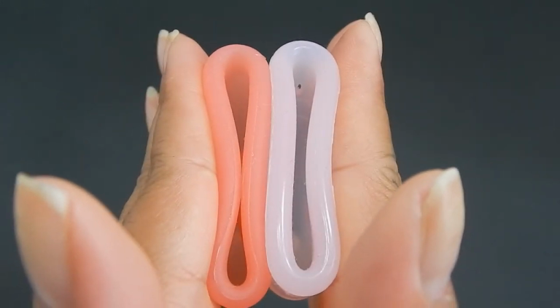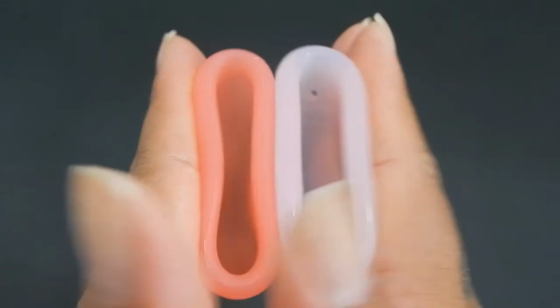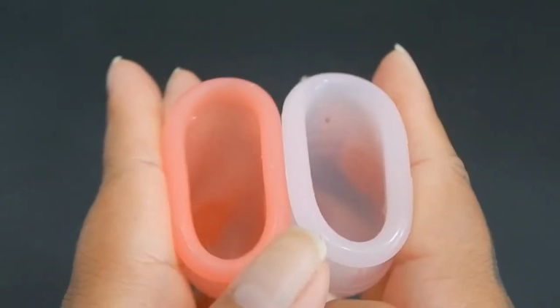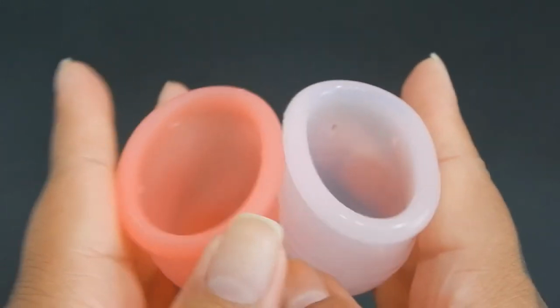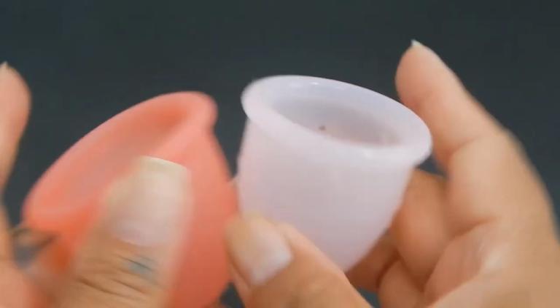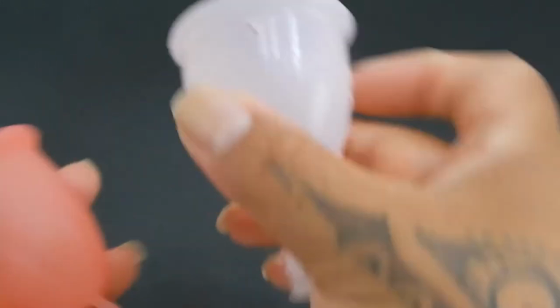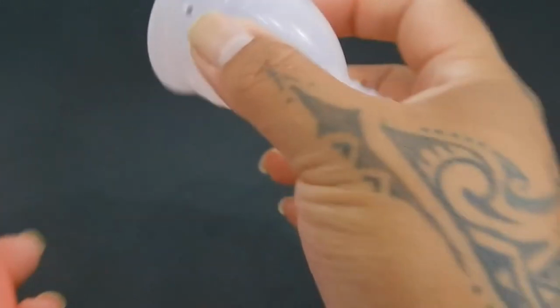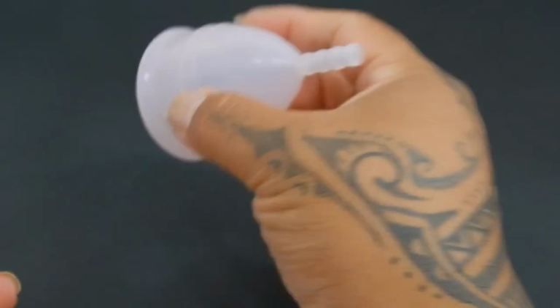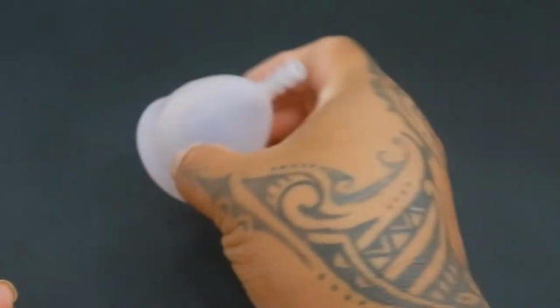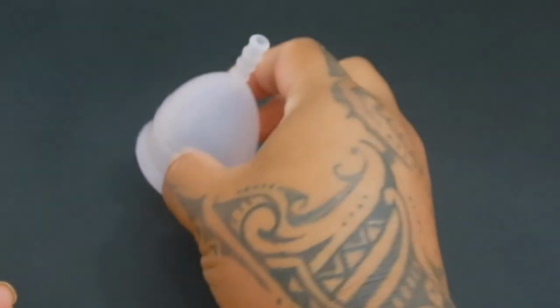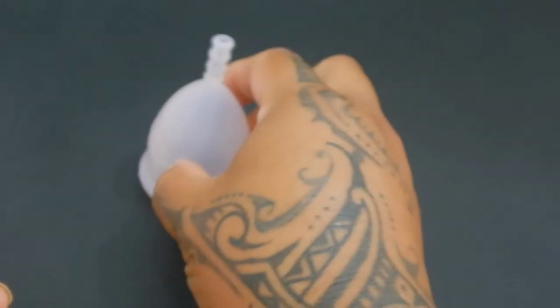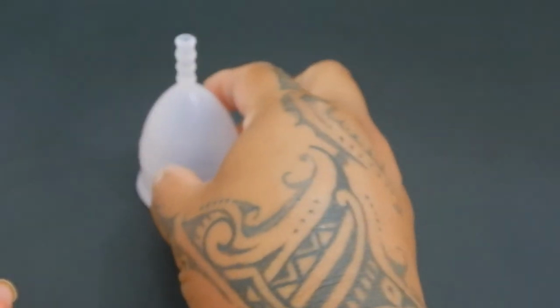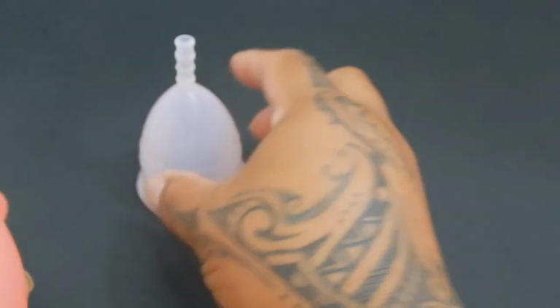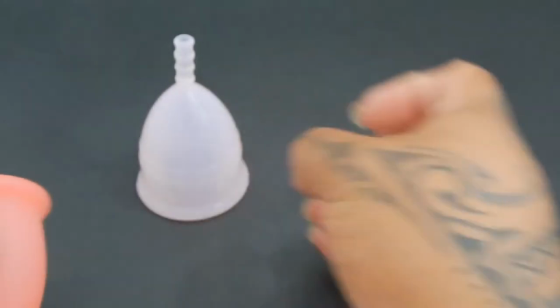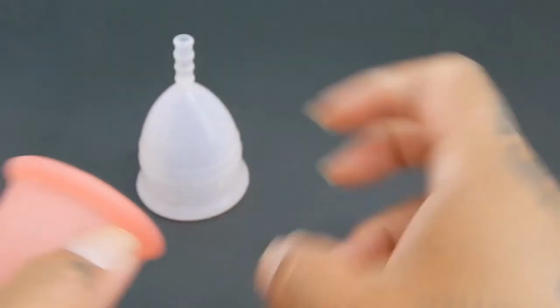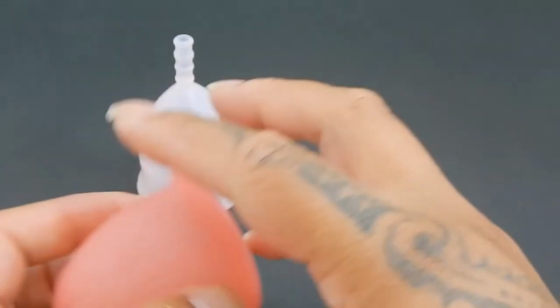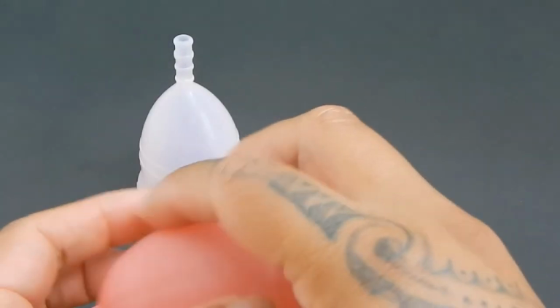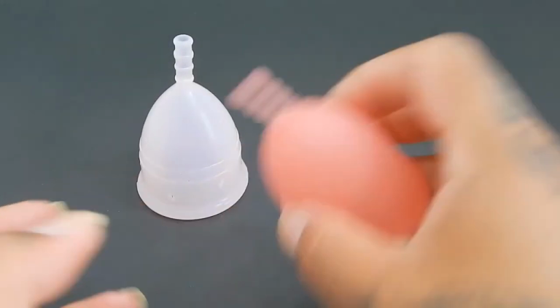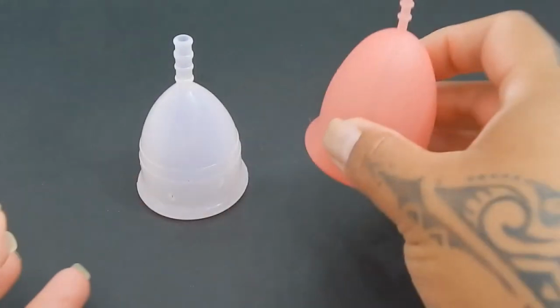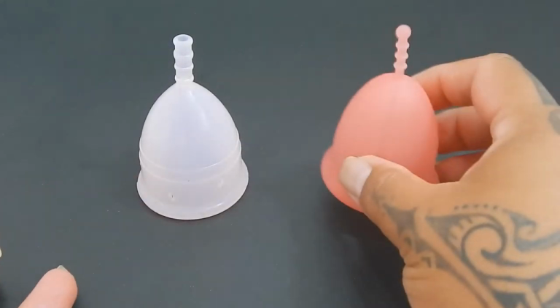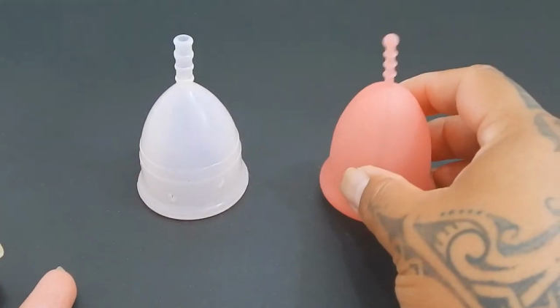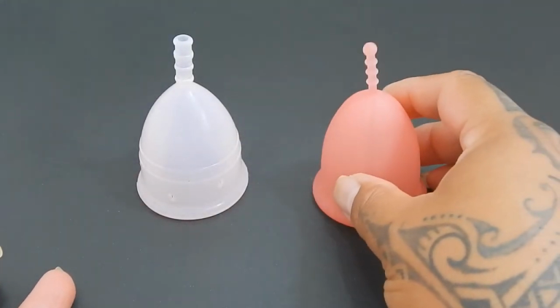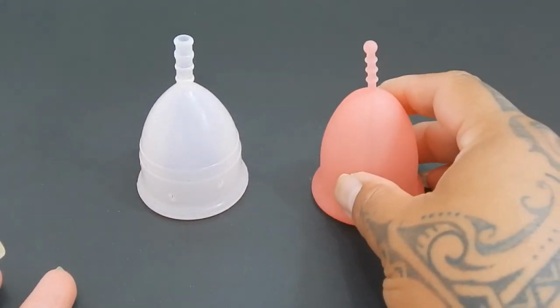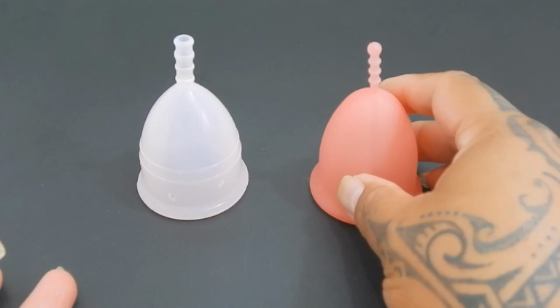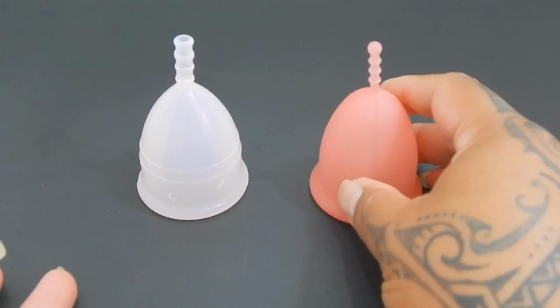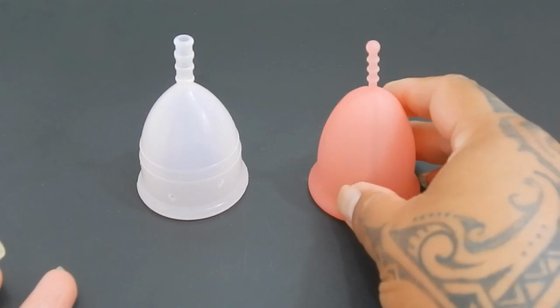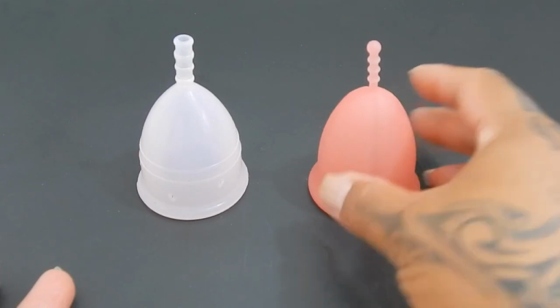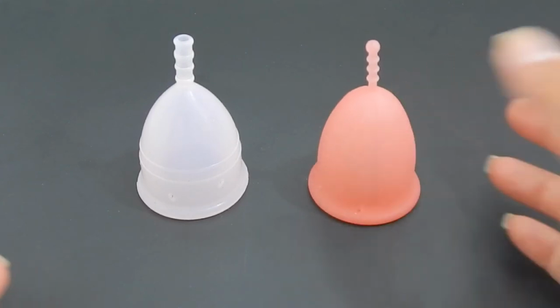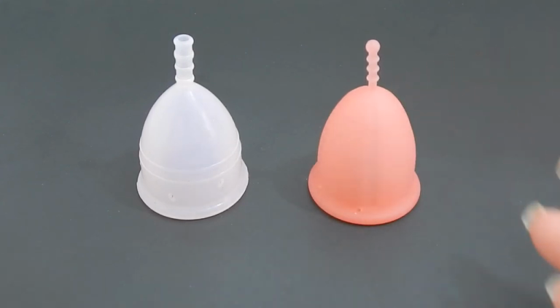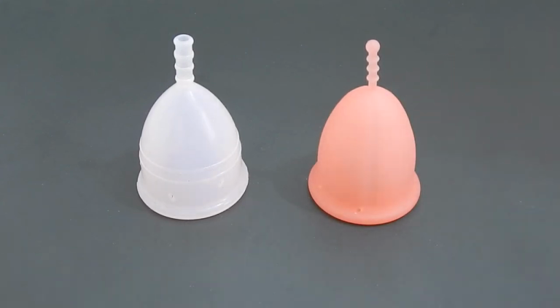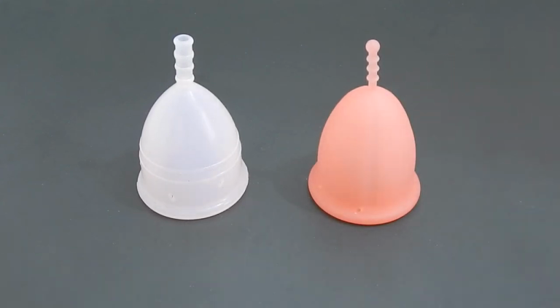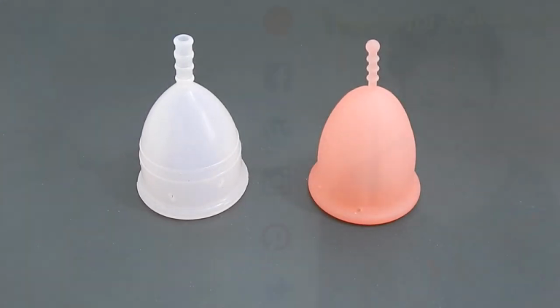And that was the Iris cup and the Sebel cup, both in a size large.